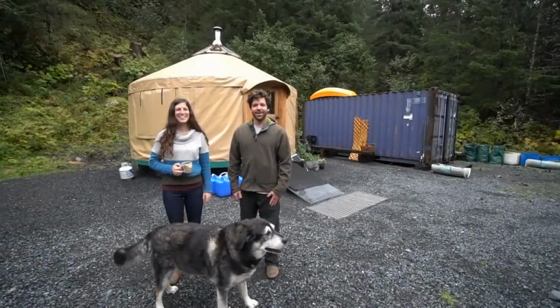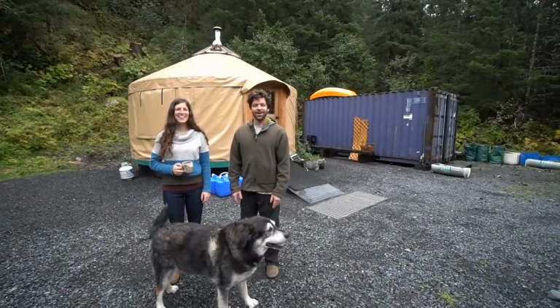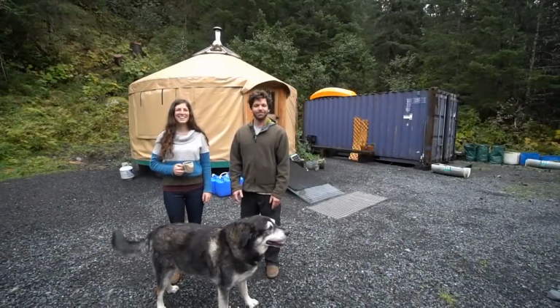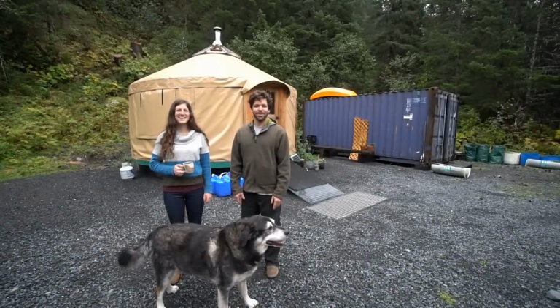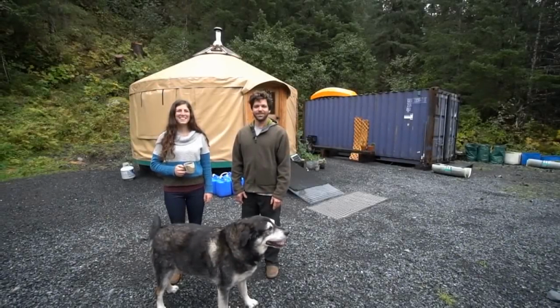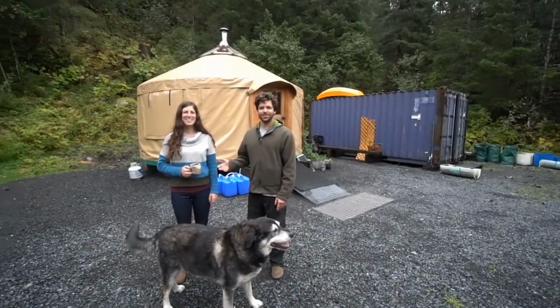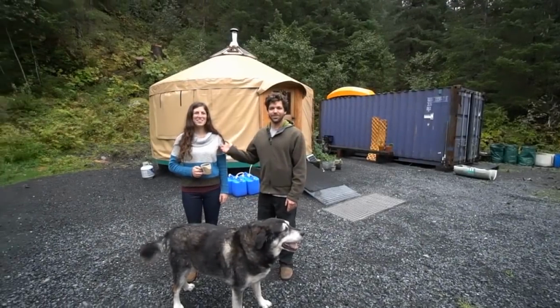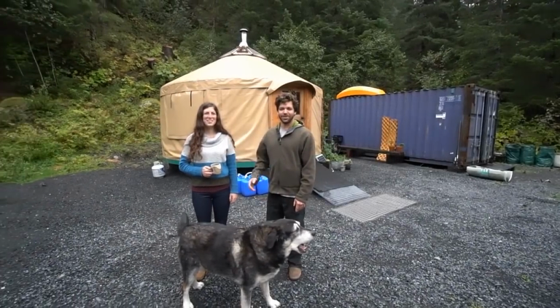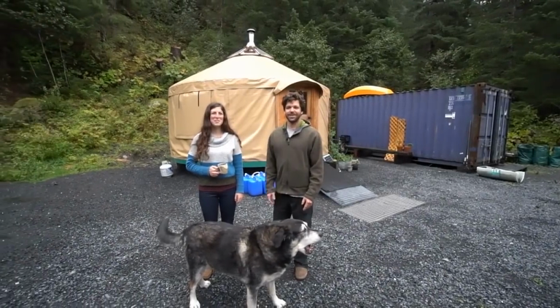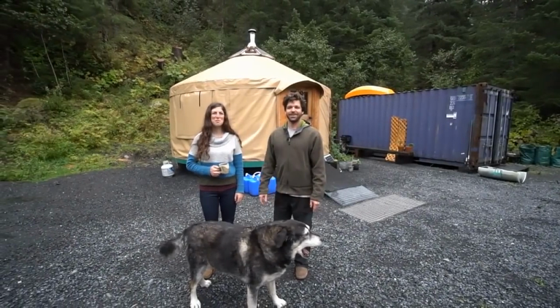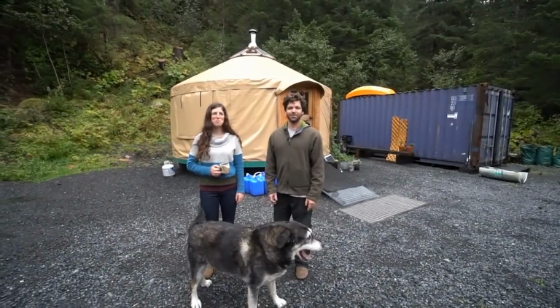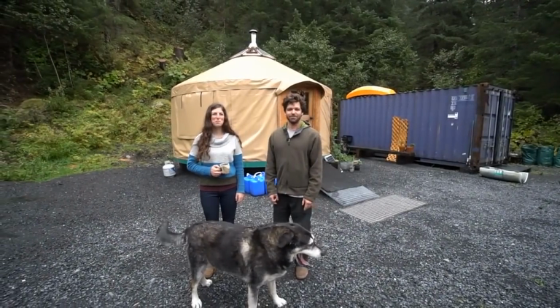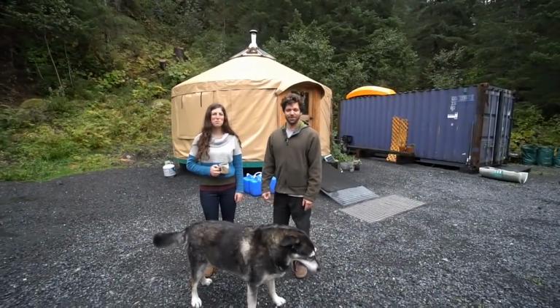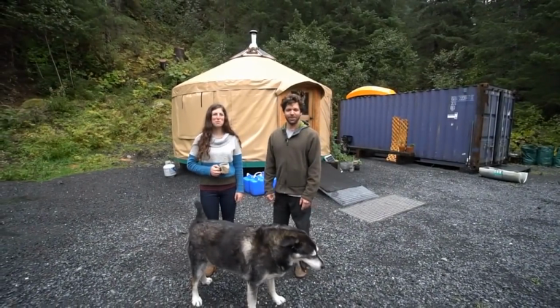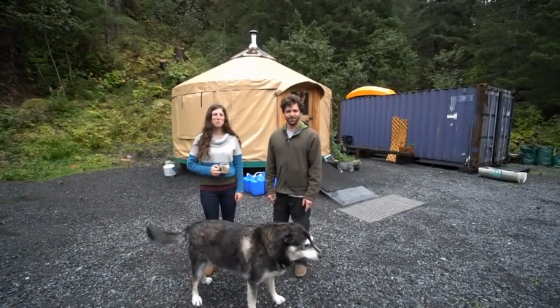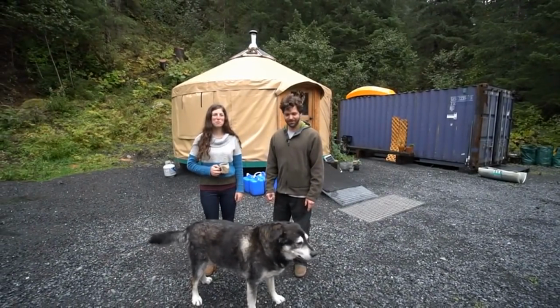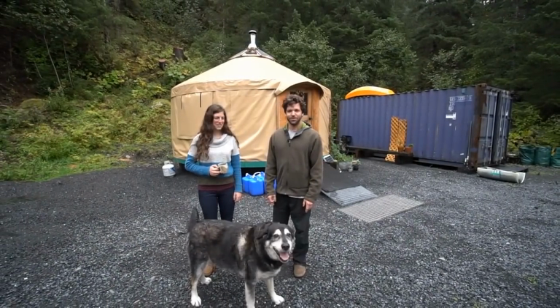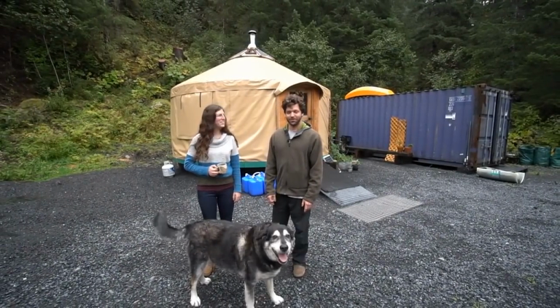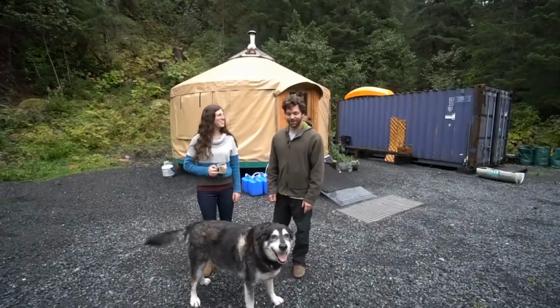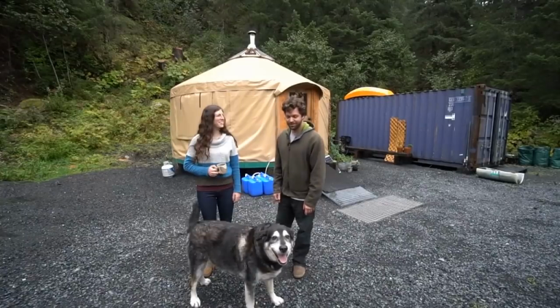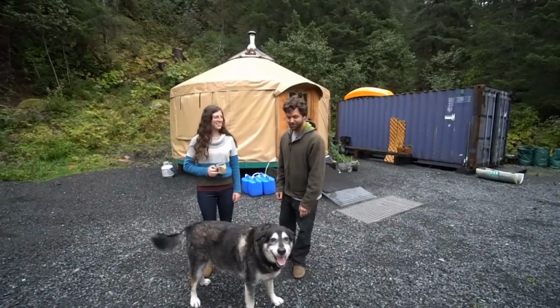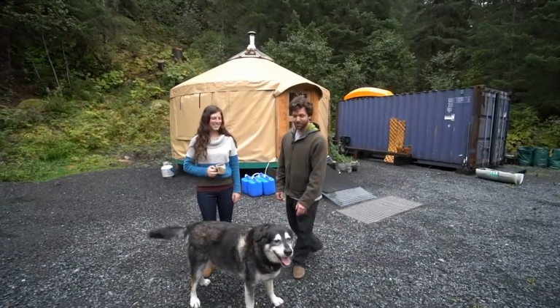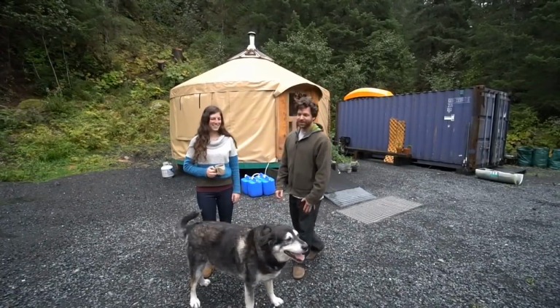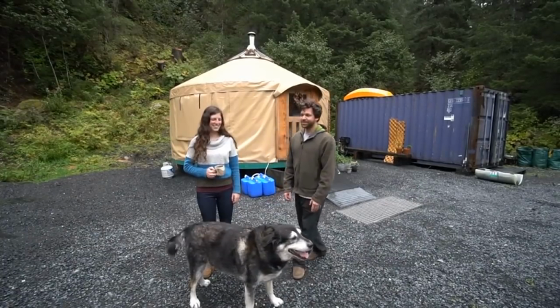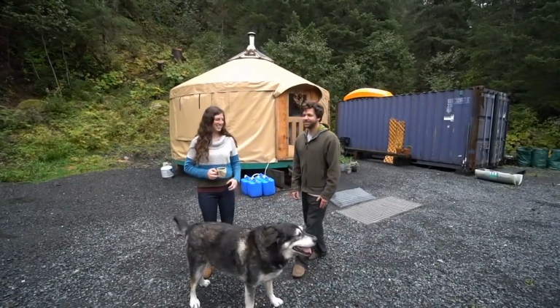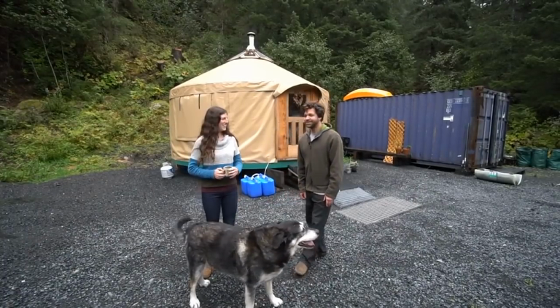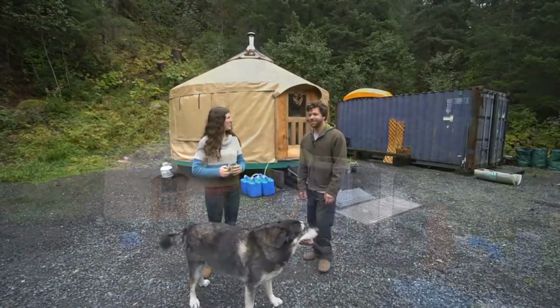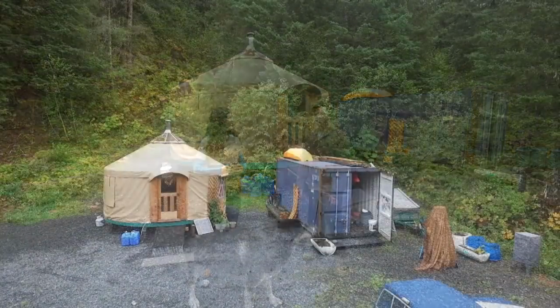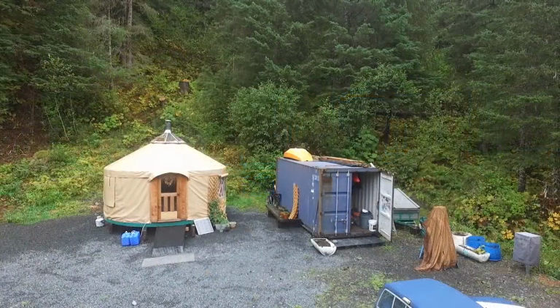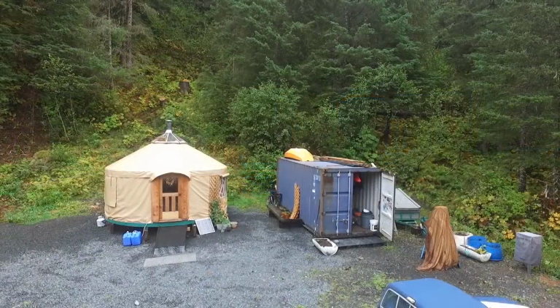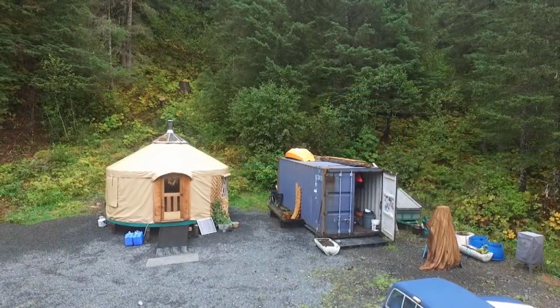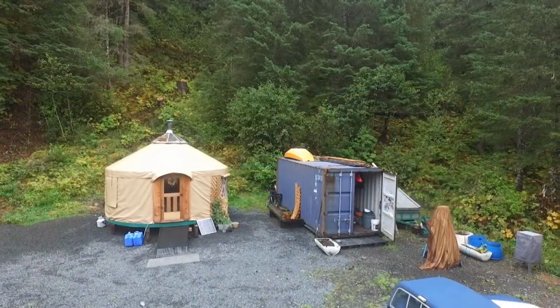Hi, I'm Jason. This is Charity and welcome to our yurt. We'll show you around what we've built here in Camelot, Seward, Alaska.